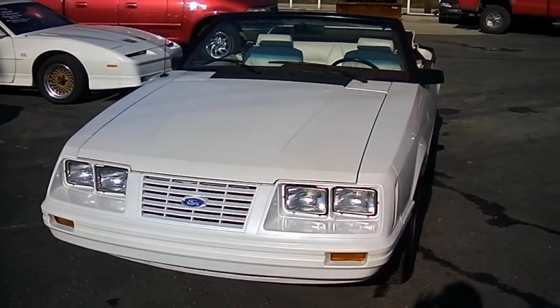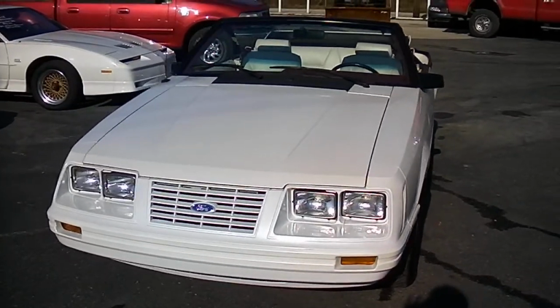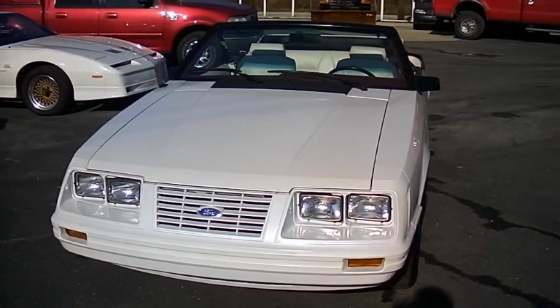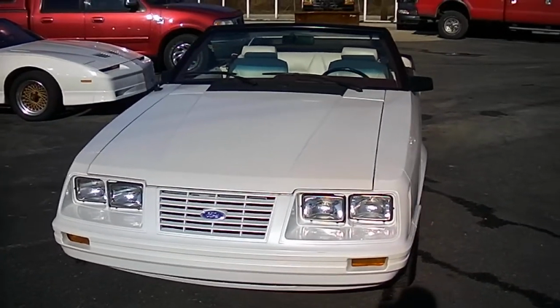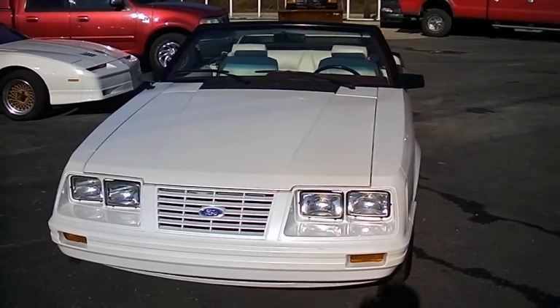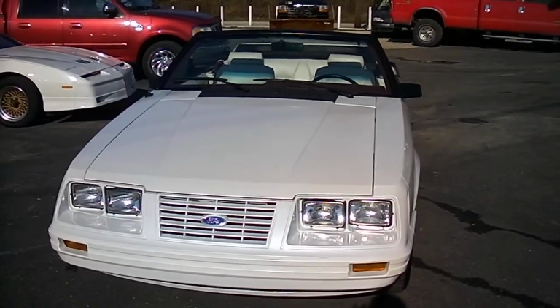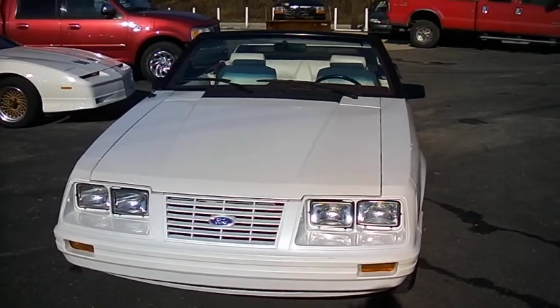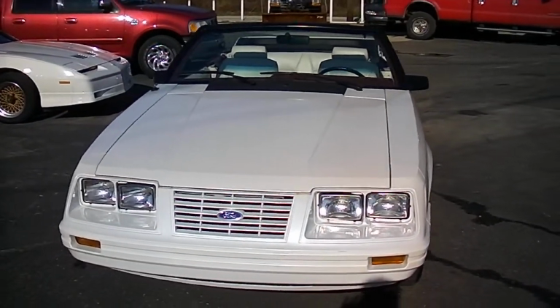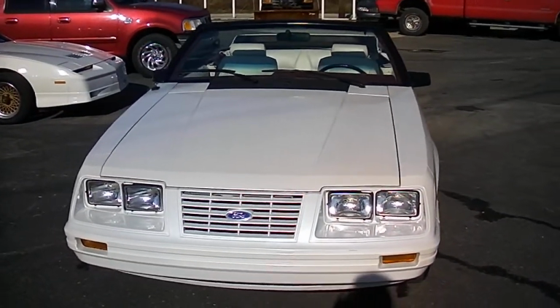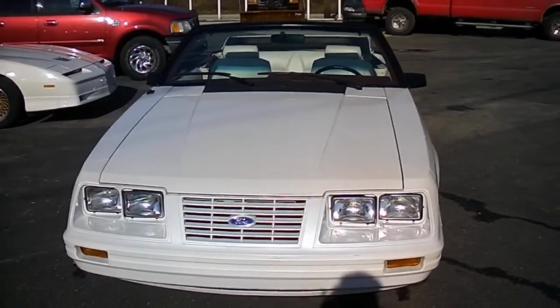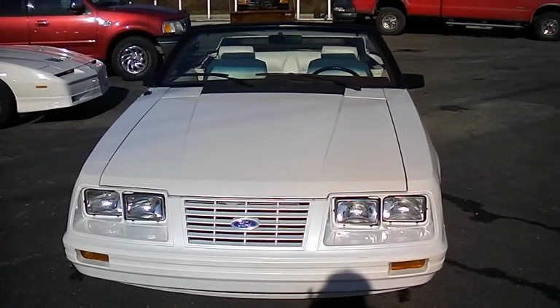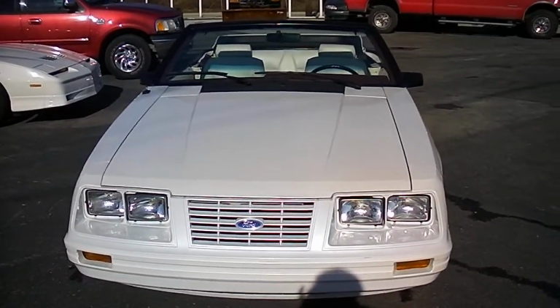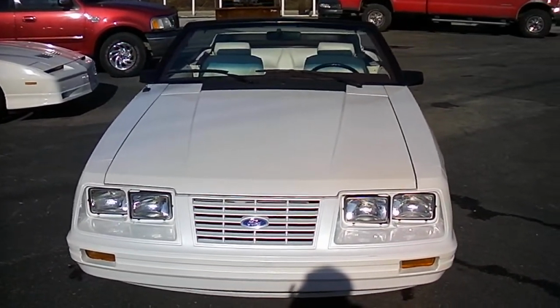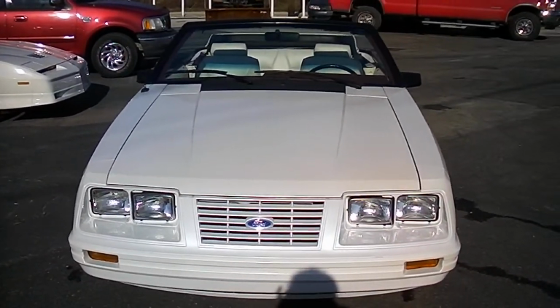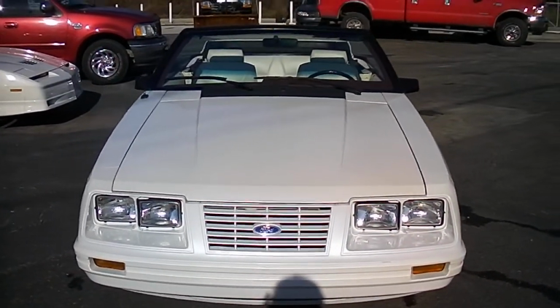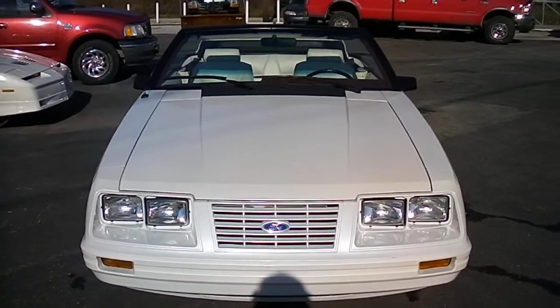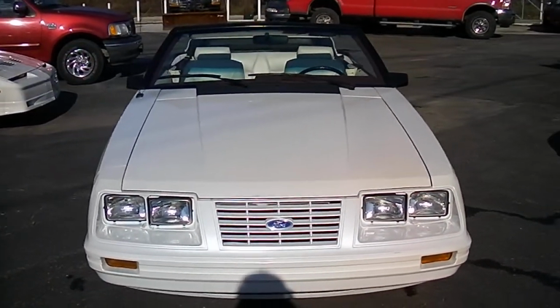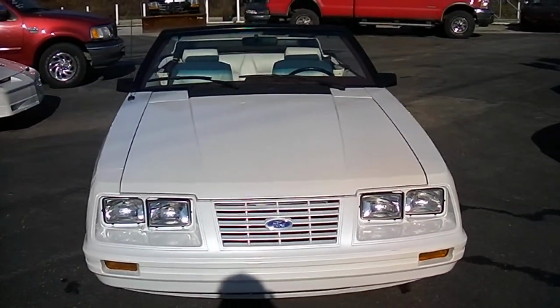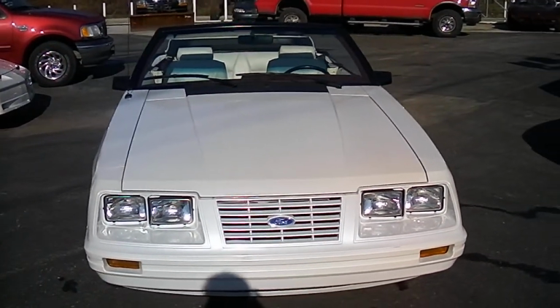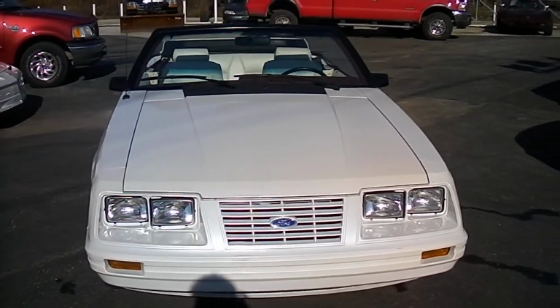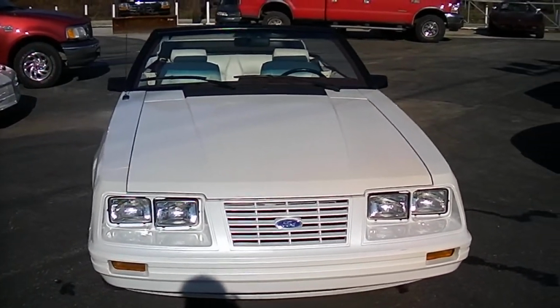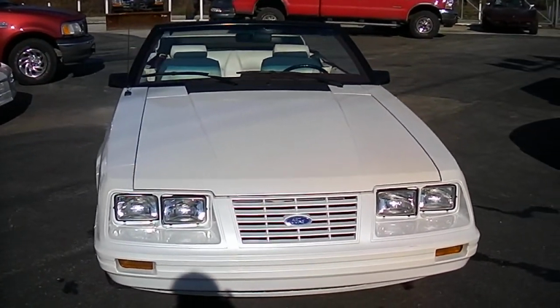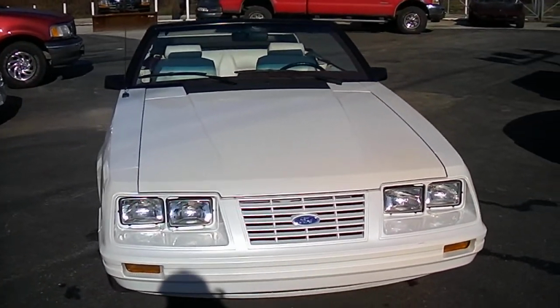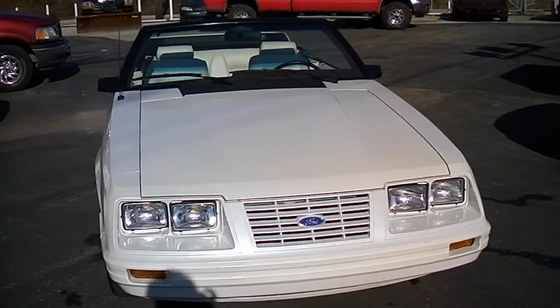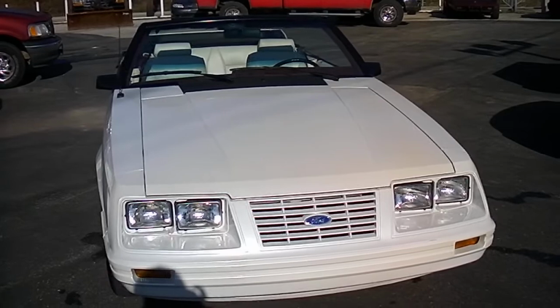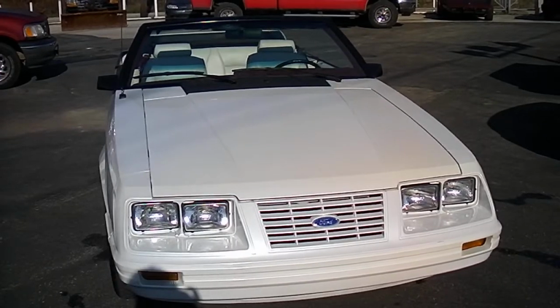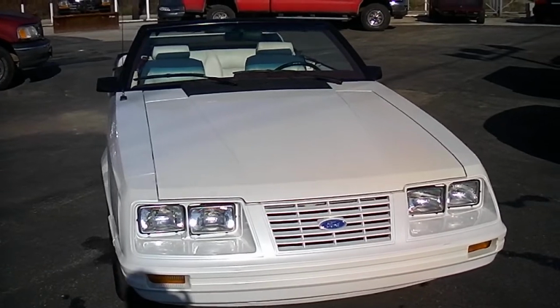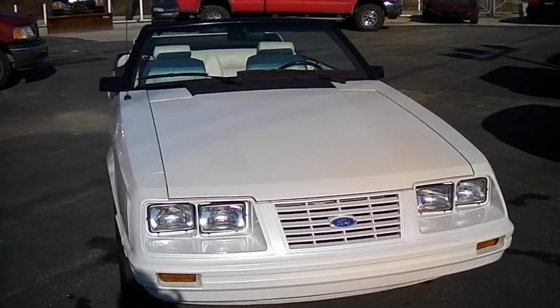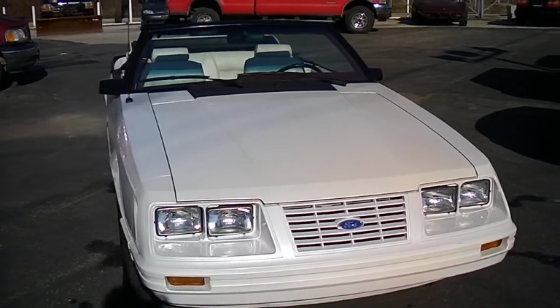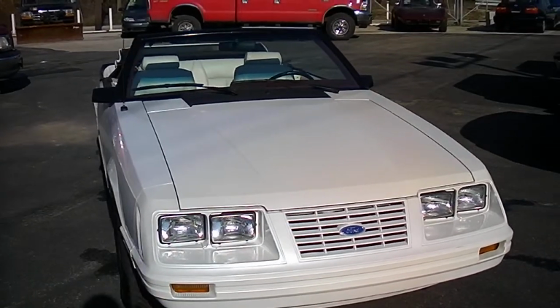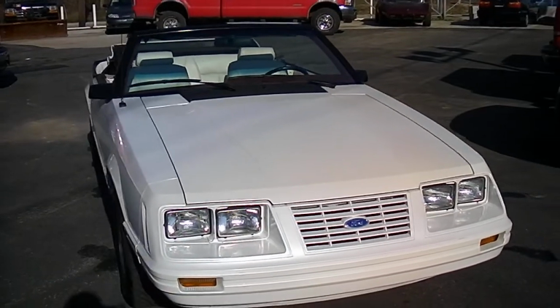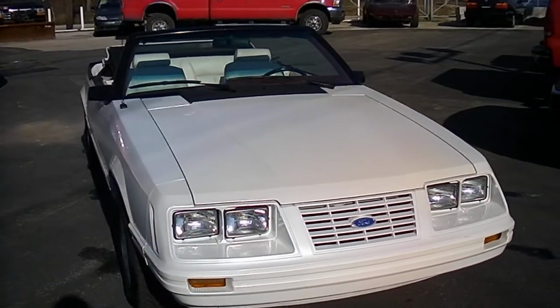Triple white car. It's got the 5.0 liter V8 in it. It's got your automatic transmission.